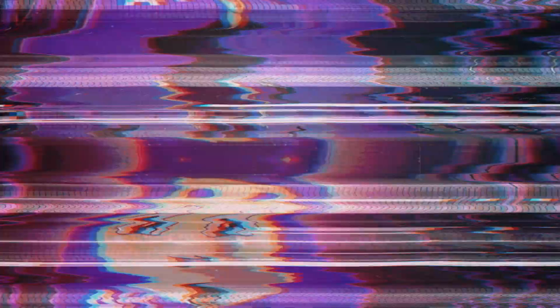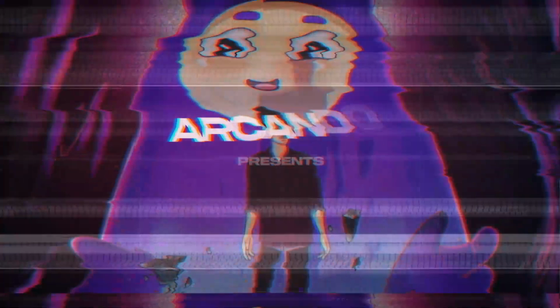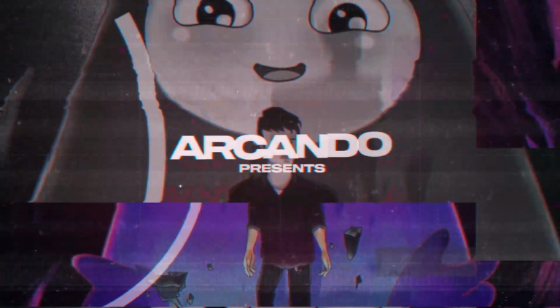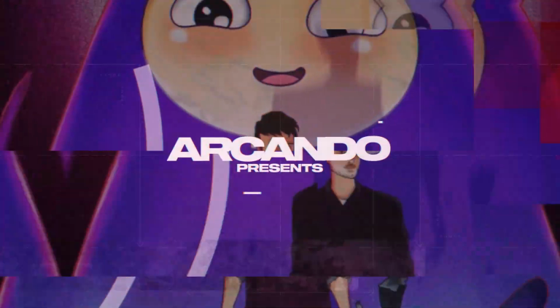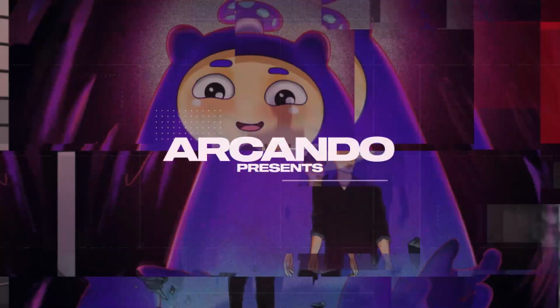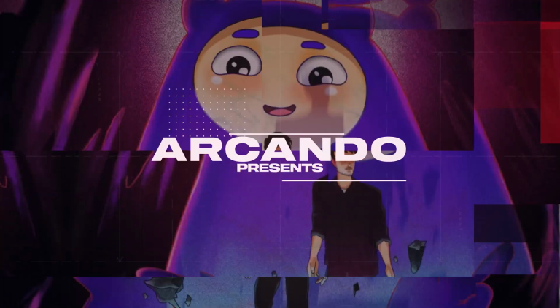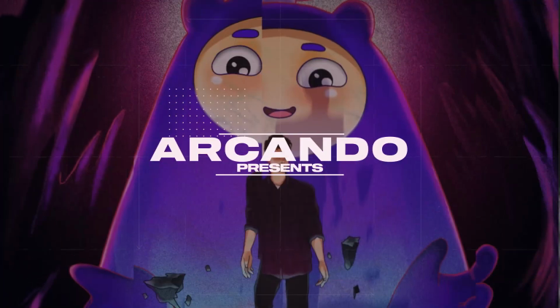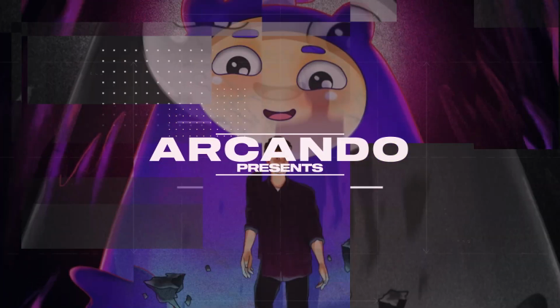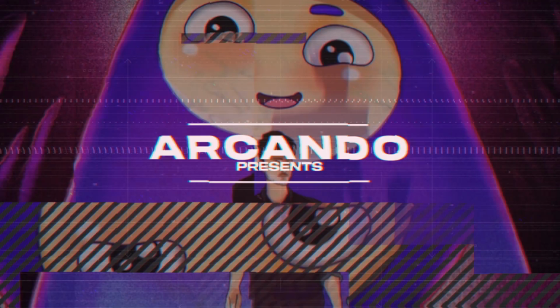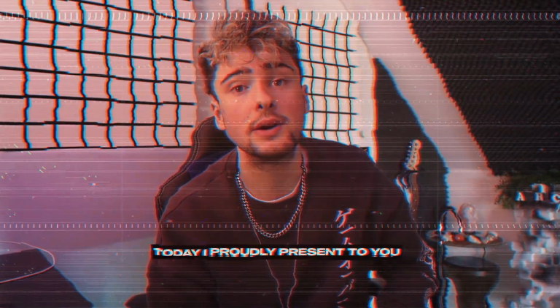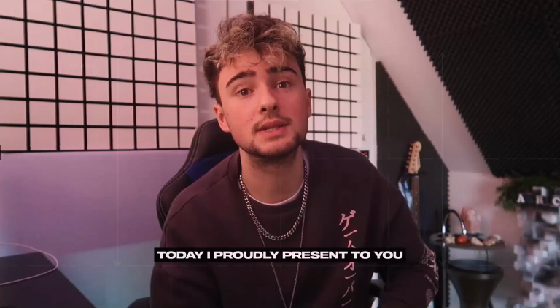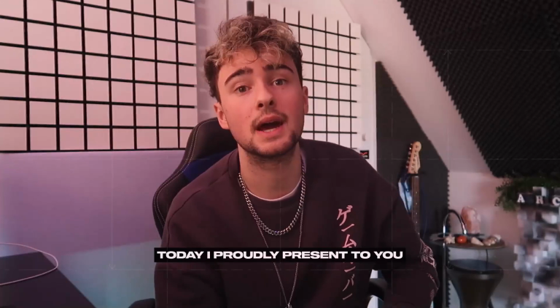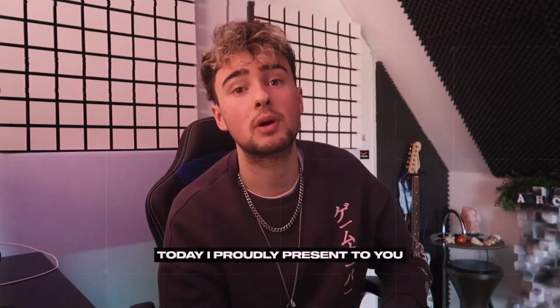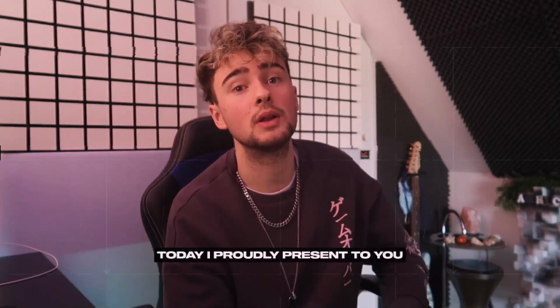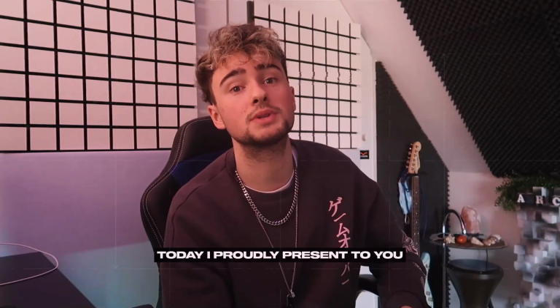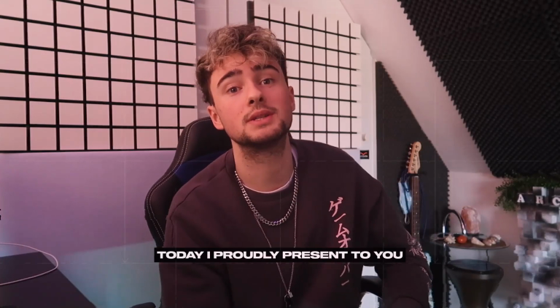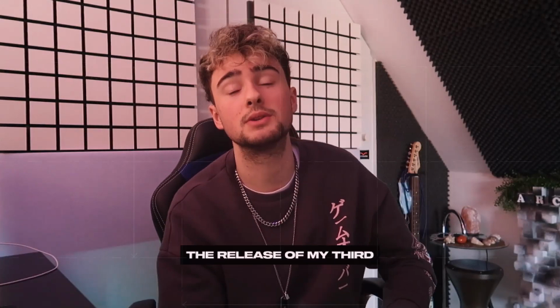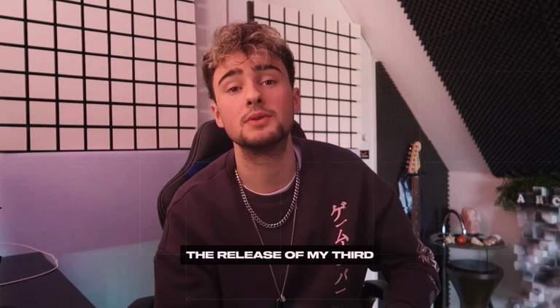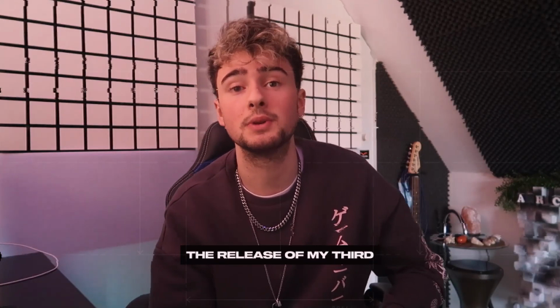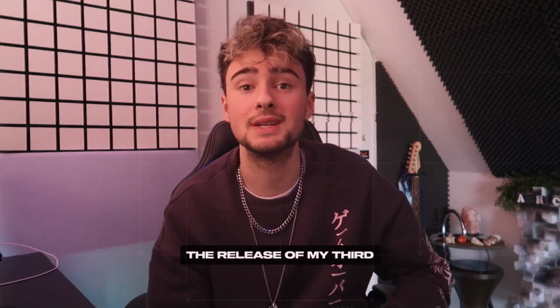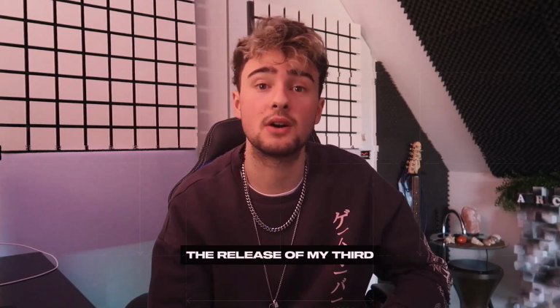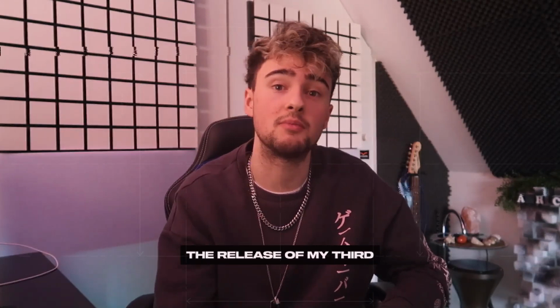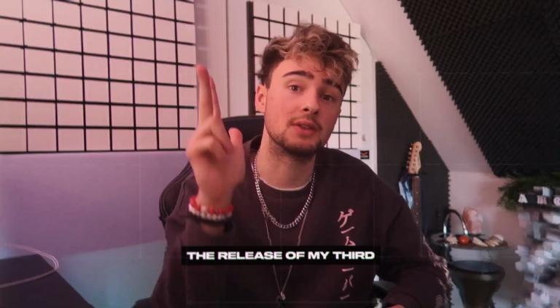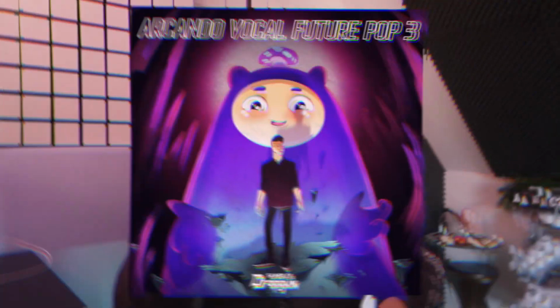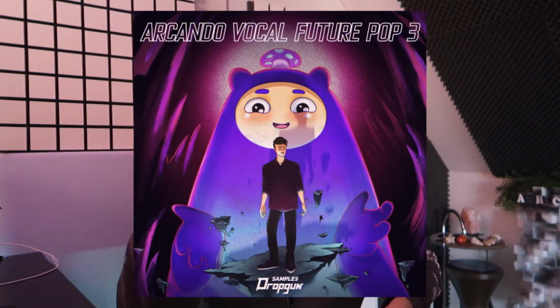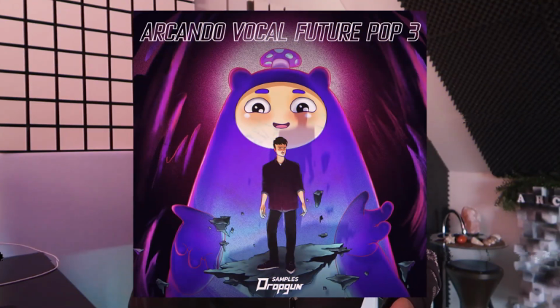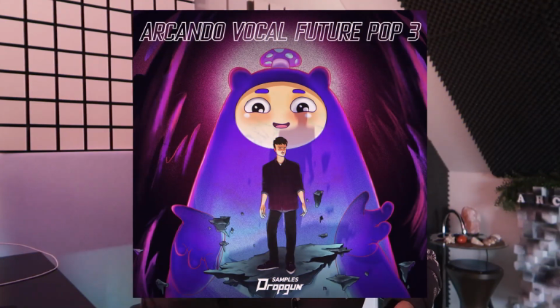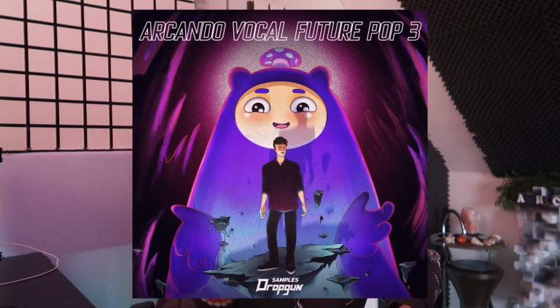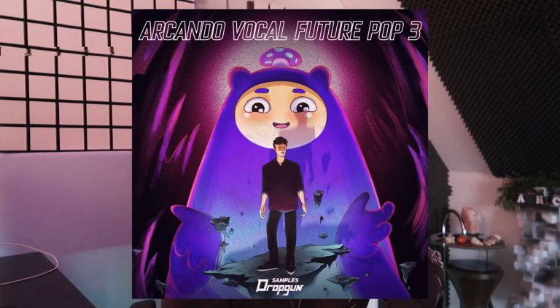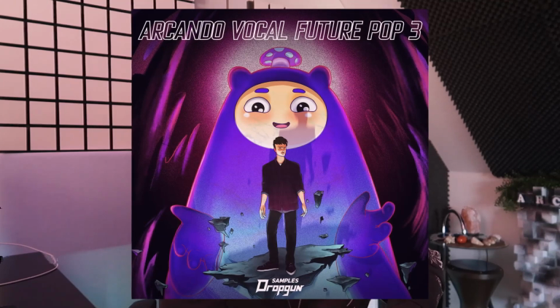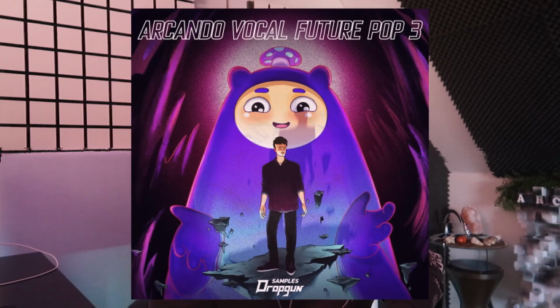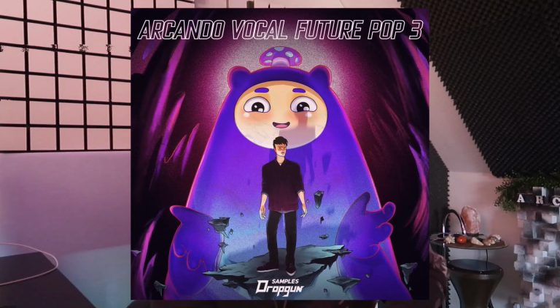Yo, what is up? This is Arcando and today I proudly present to you the release of my third Splice sample pack.